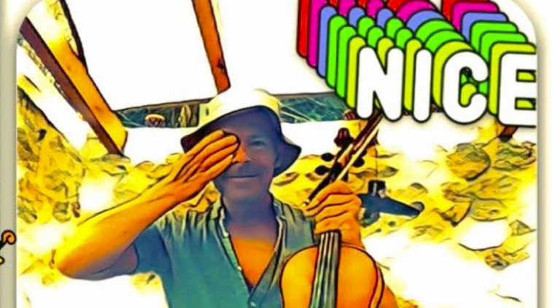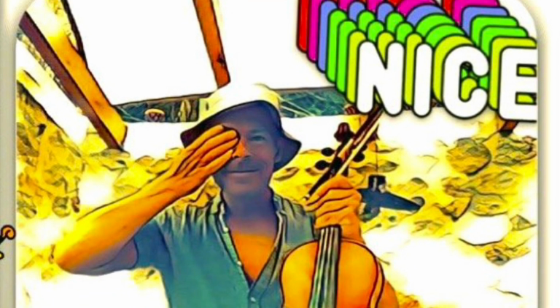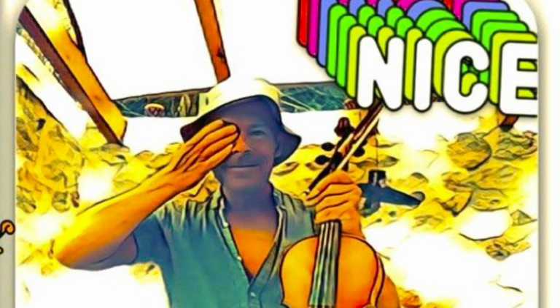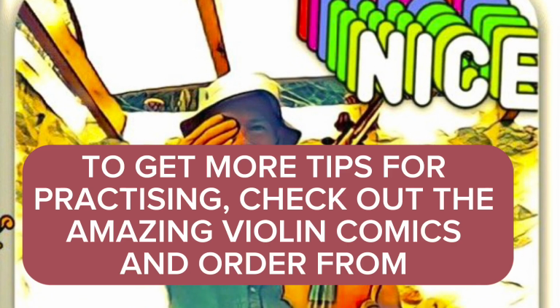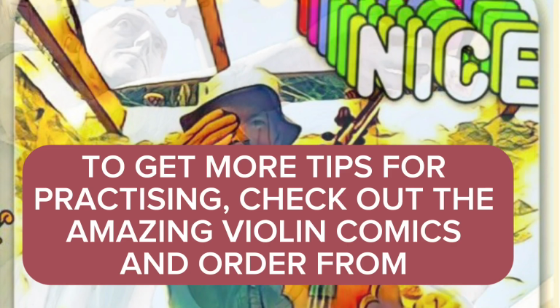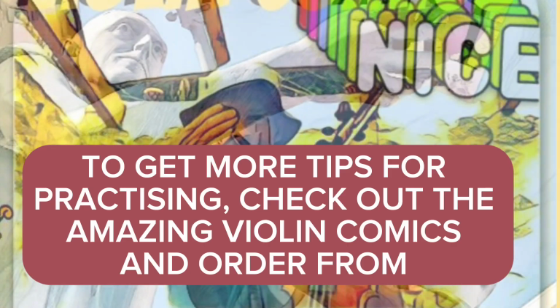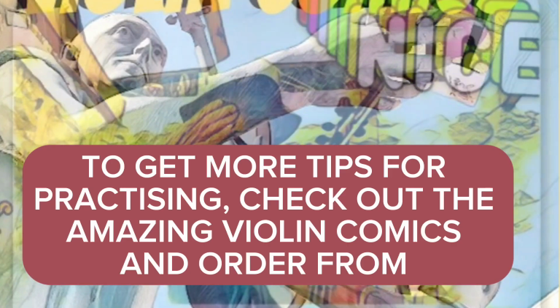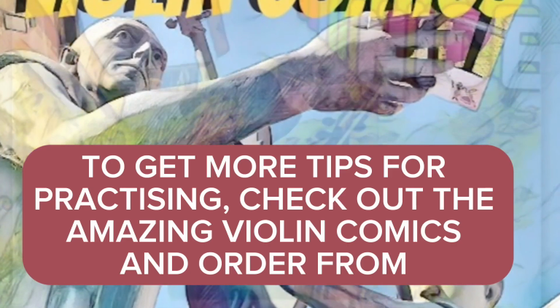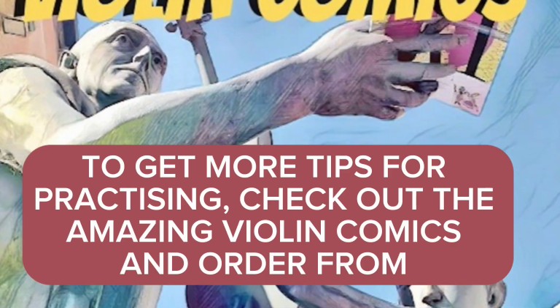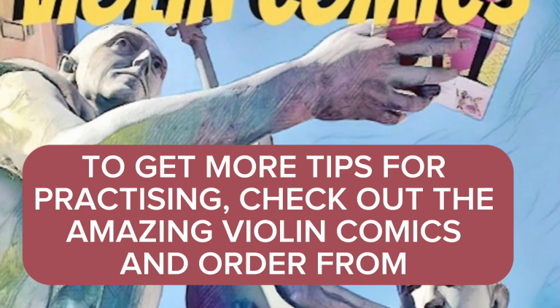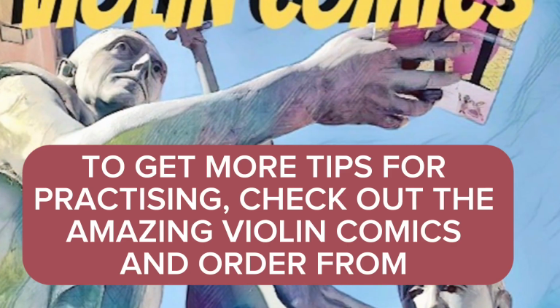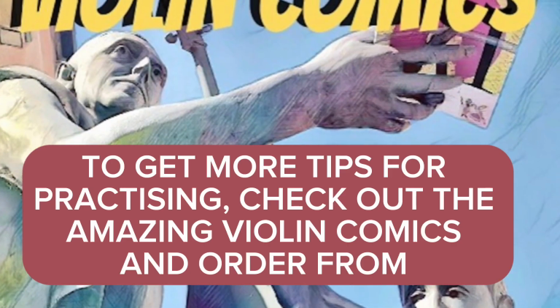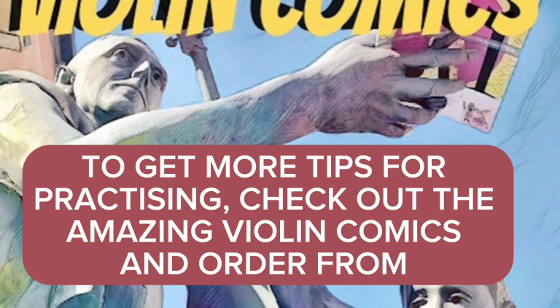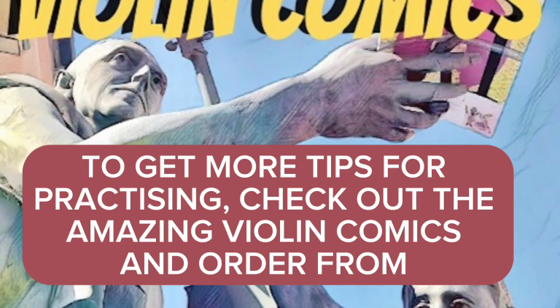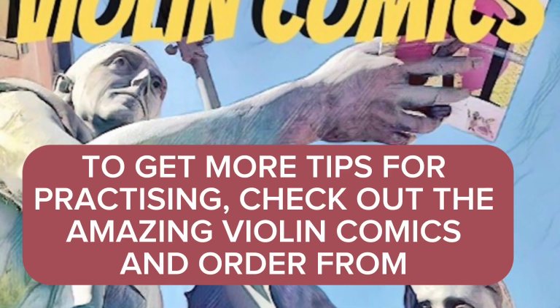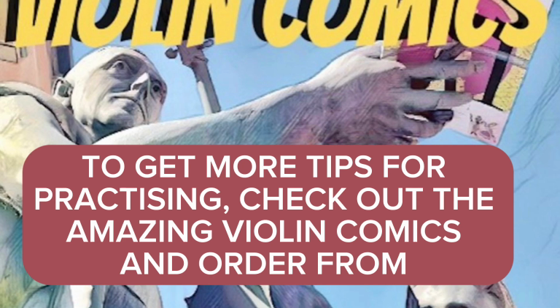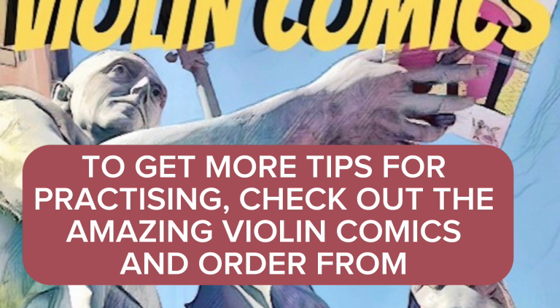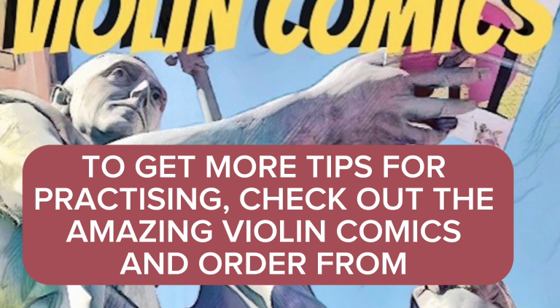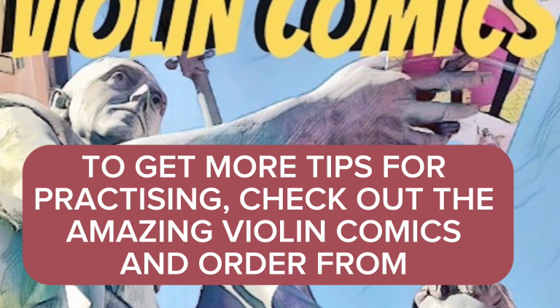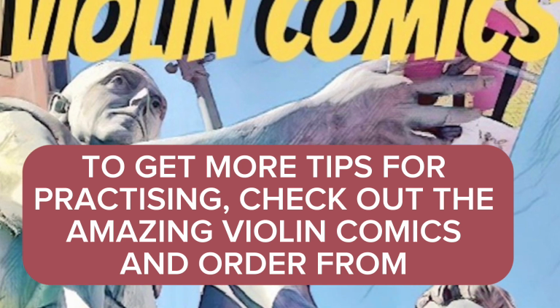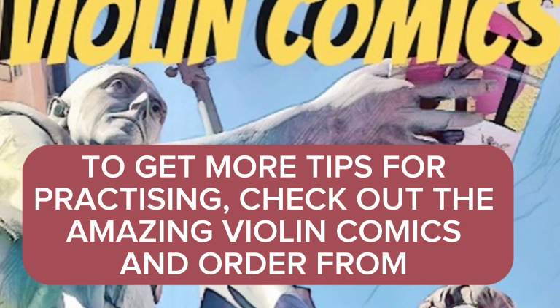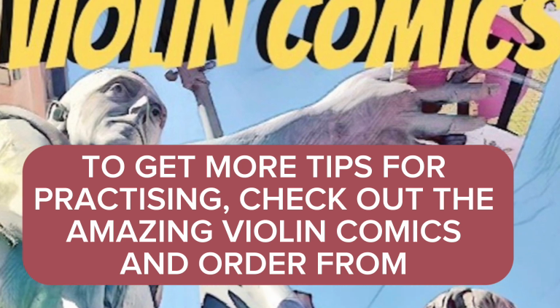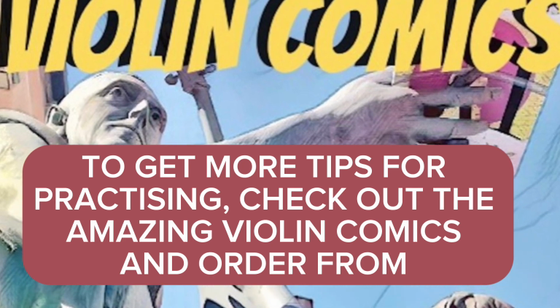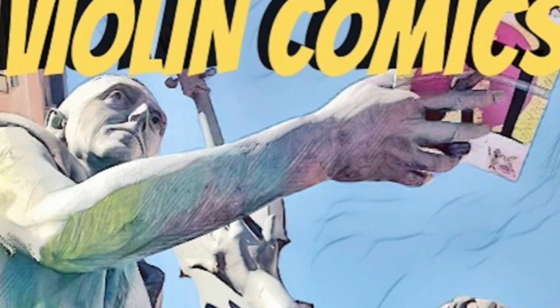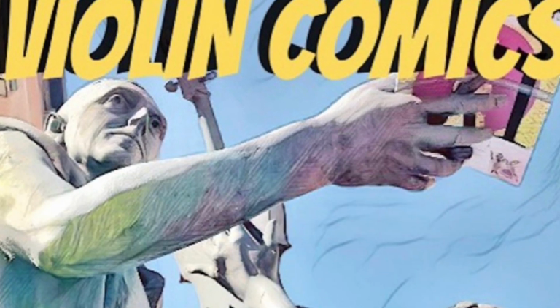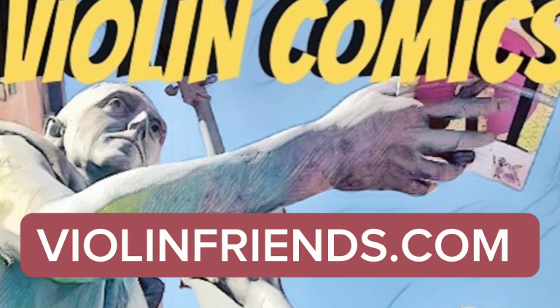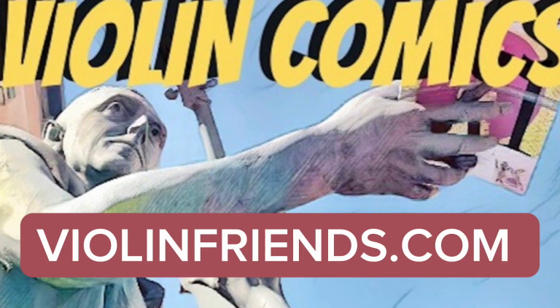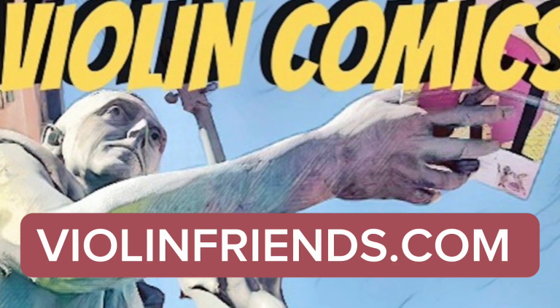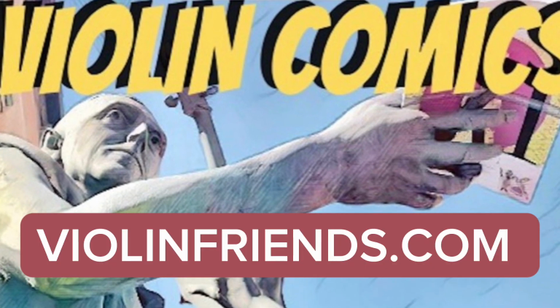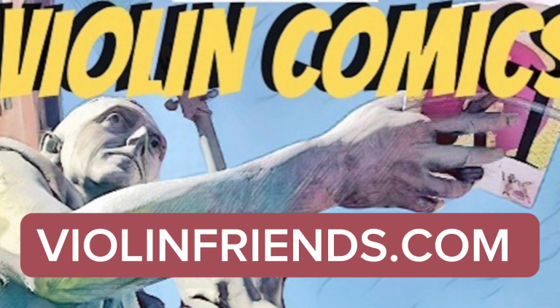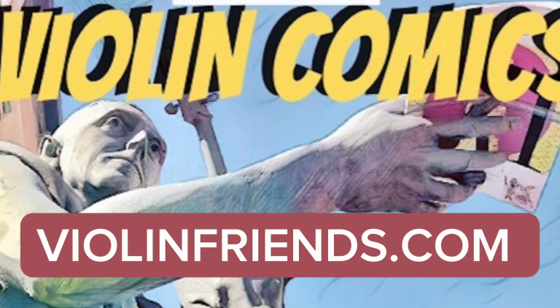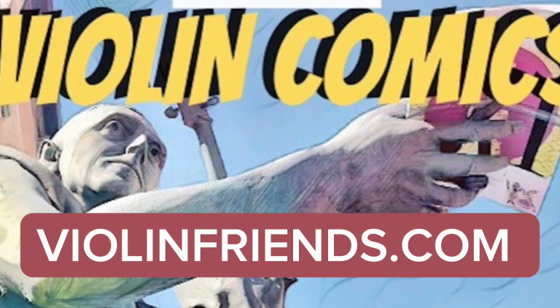To get more tips for practicing, check out the amazing violin comics and order from violinfriends.com.